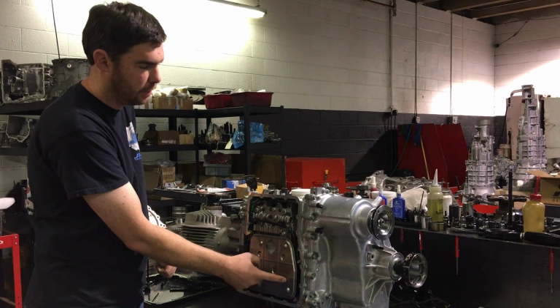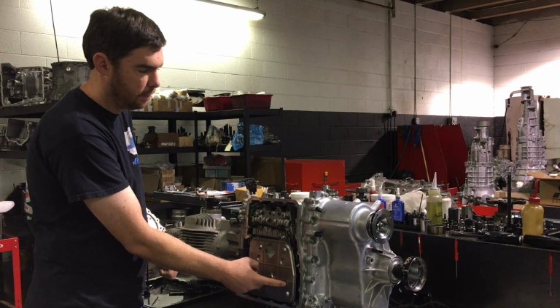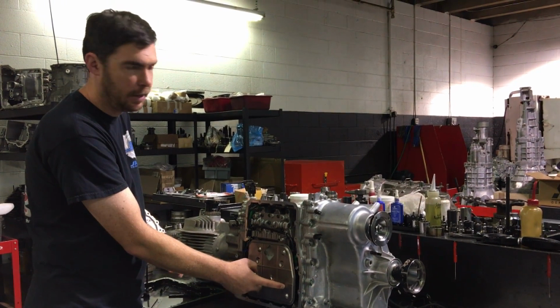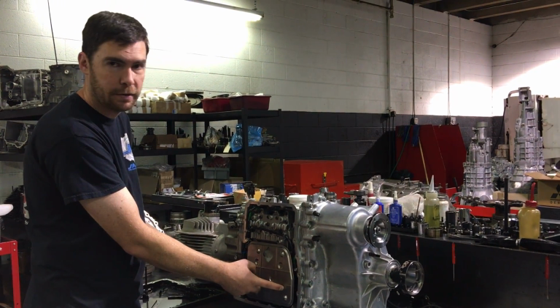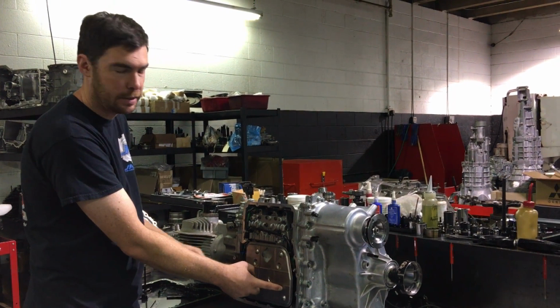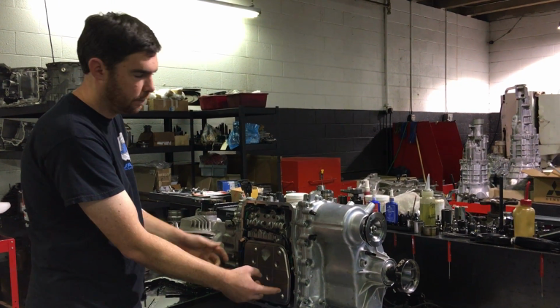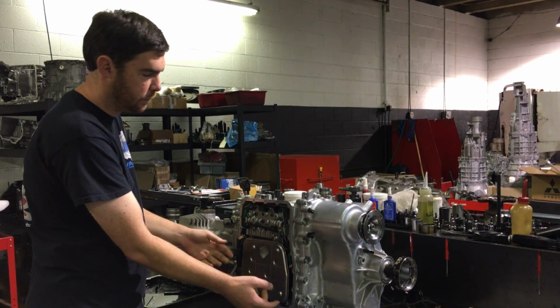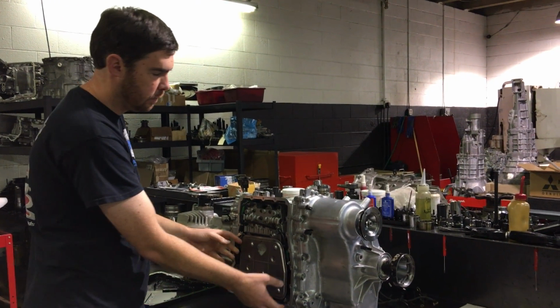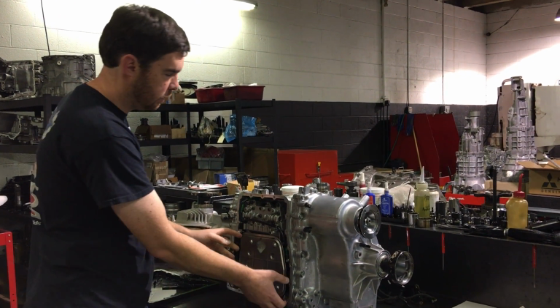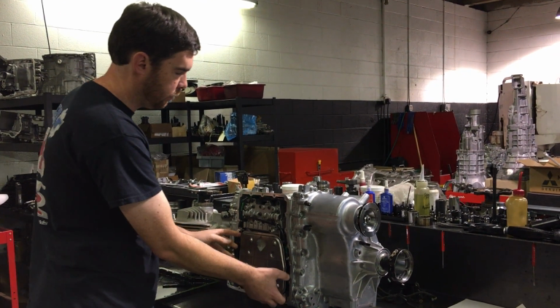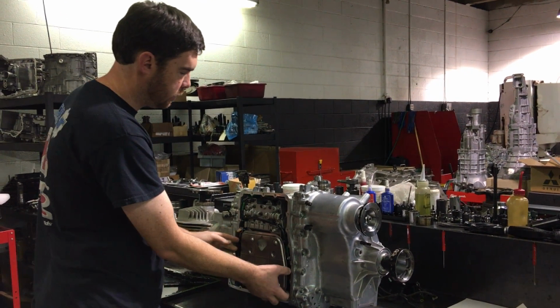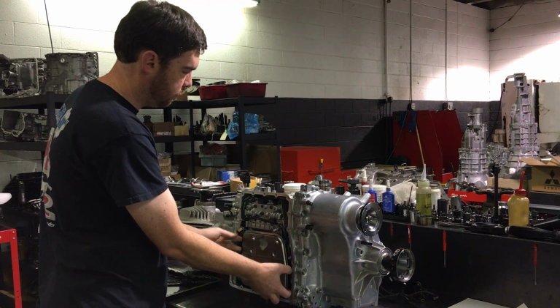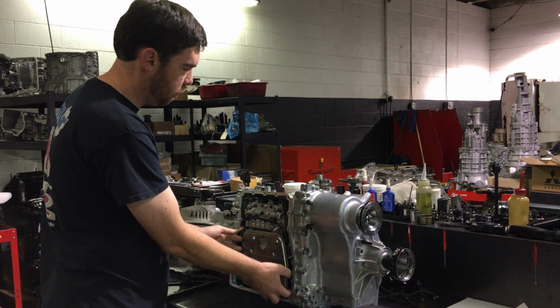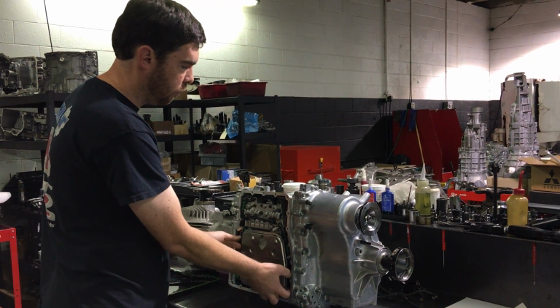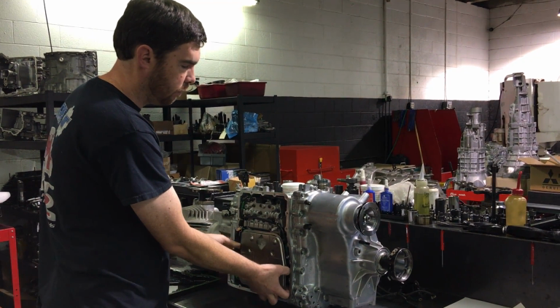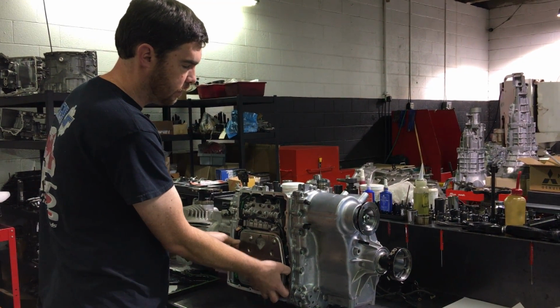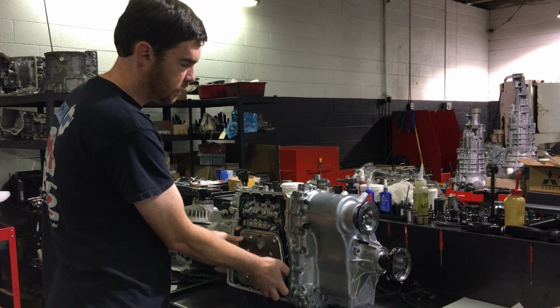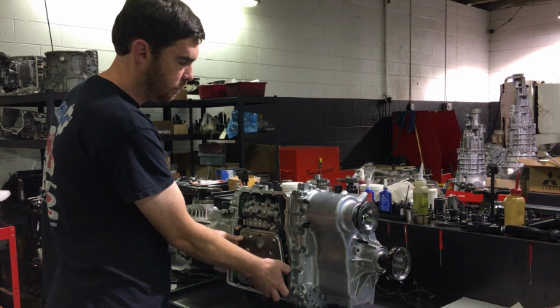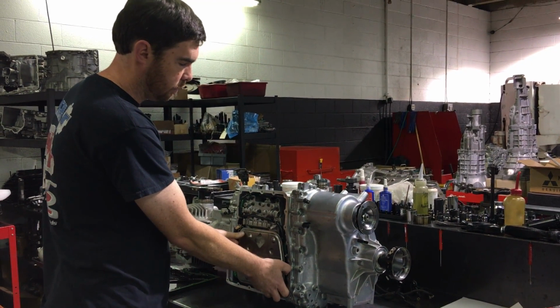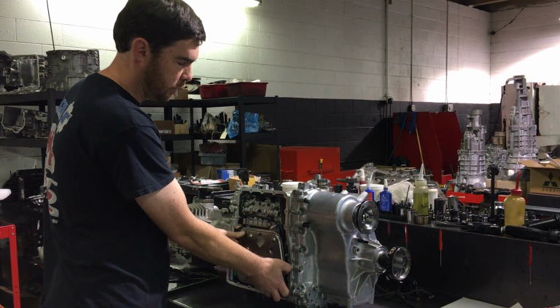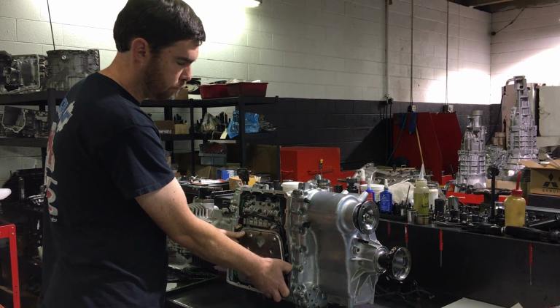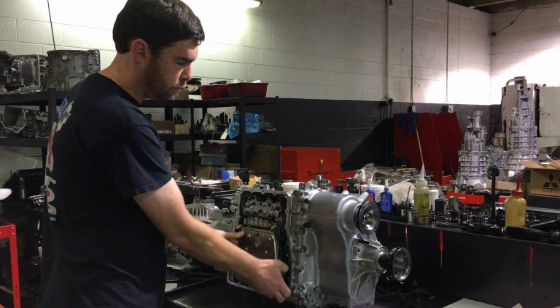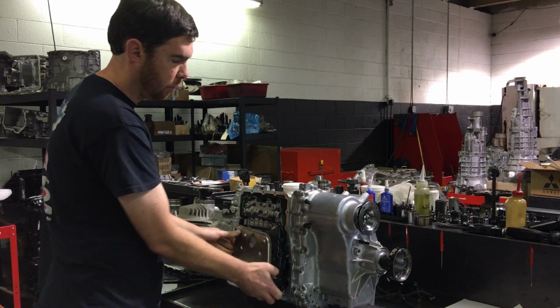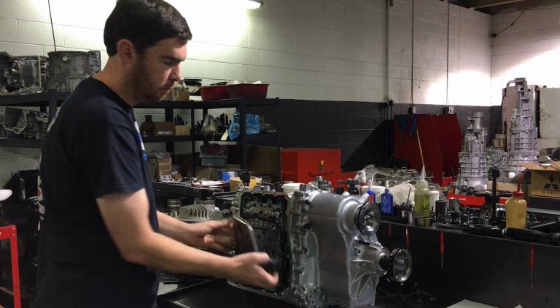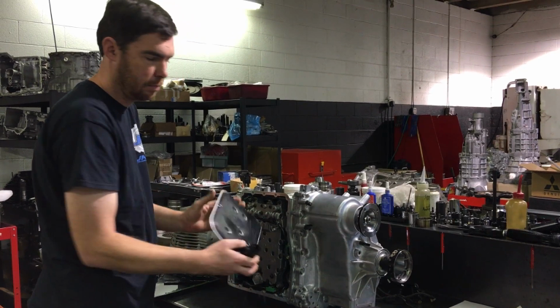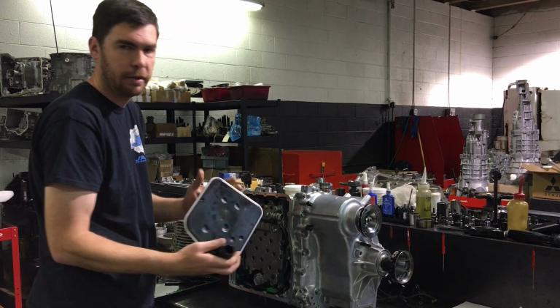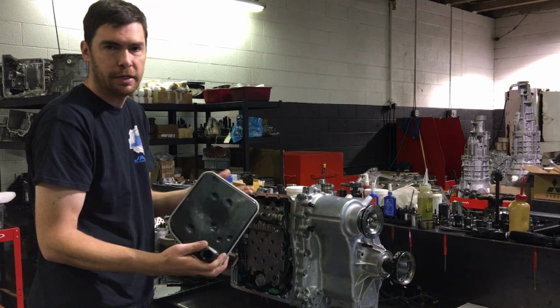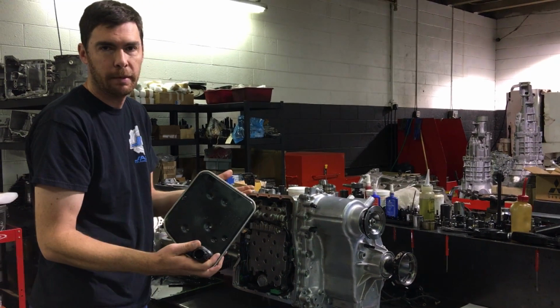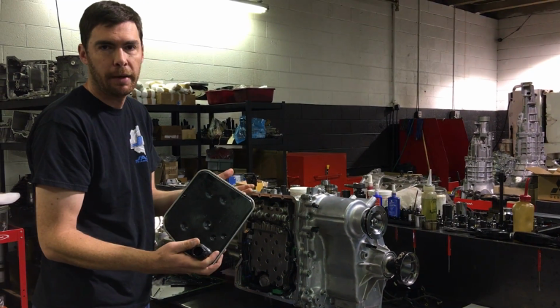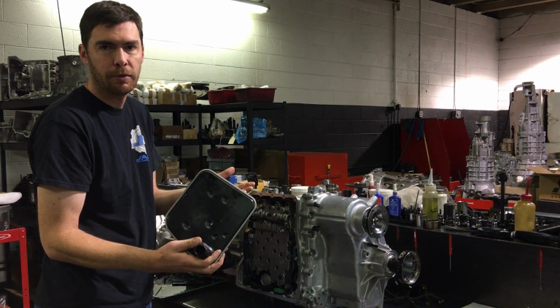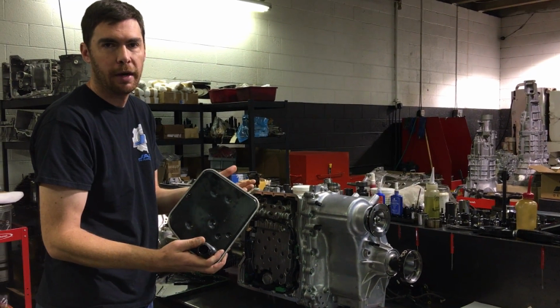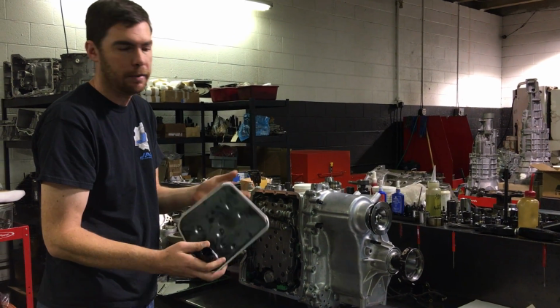It's a factory sump filter, it's very simple to remove — you just pull, that's it, it pops right out.